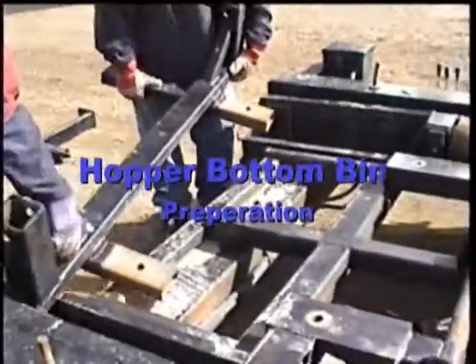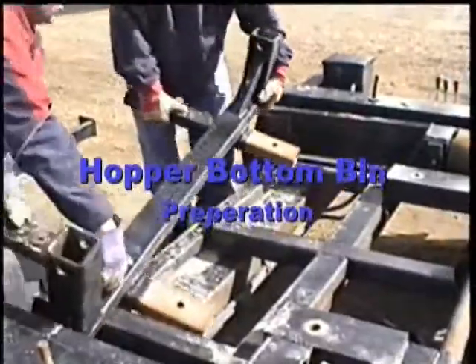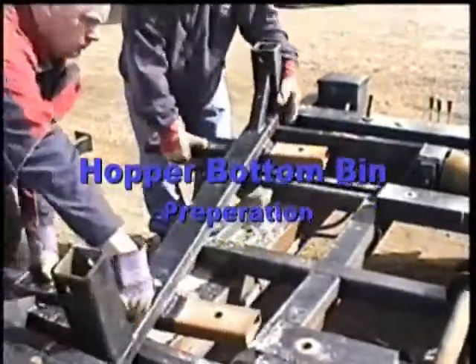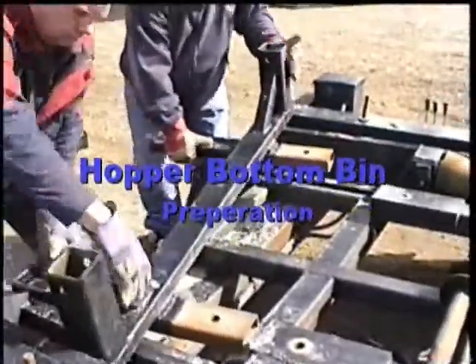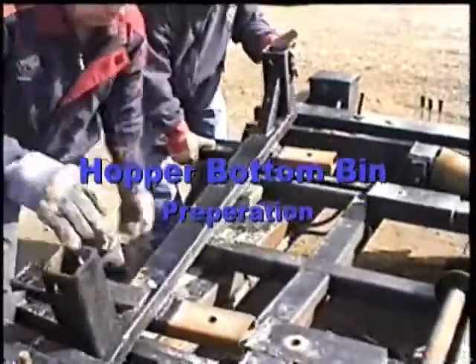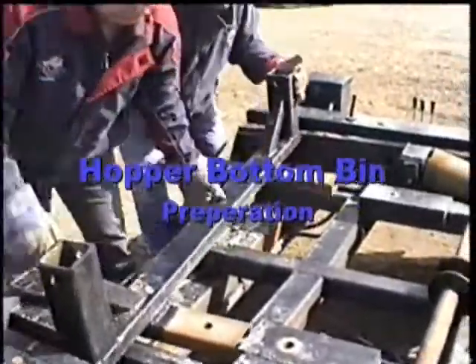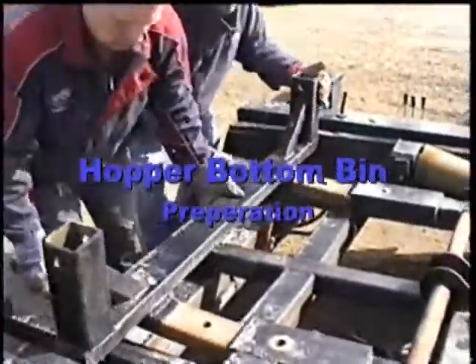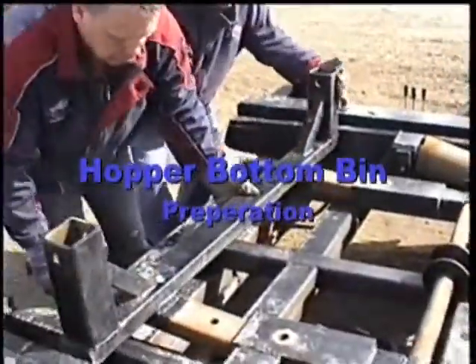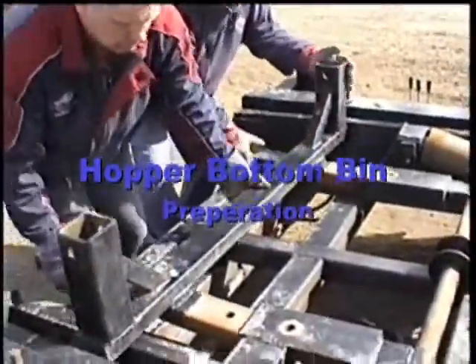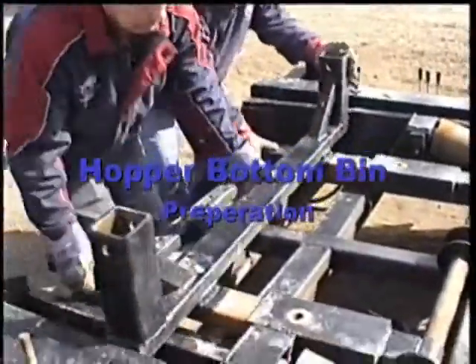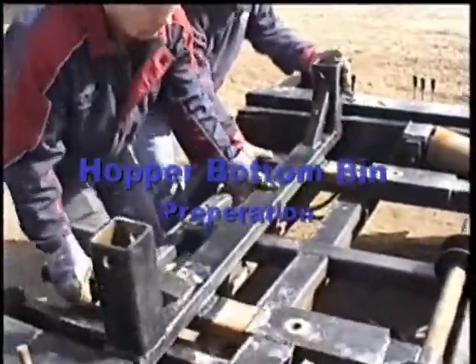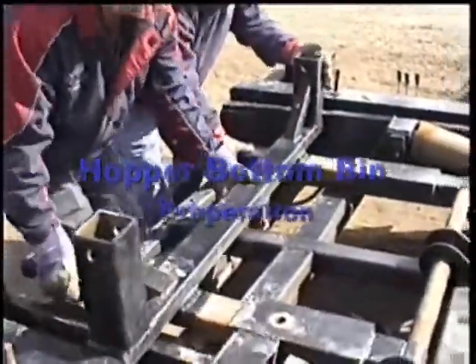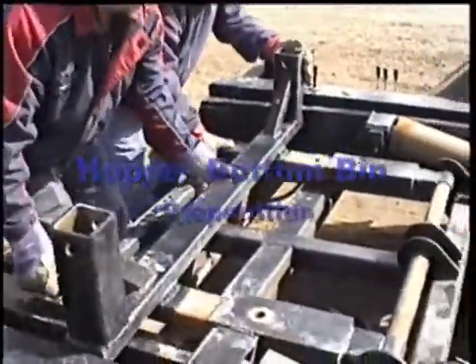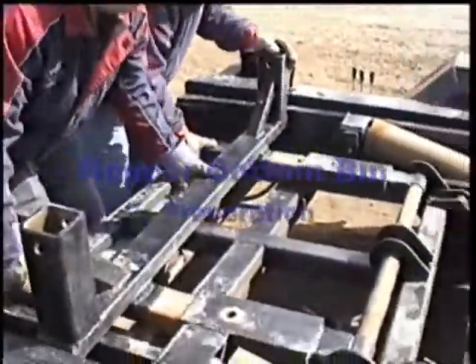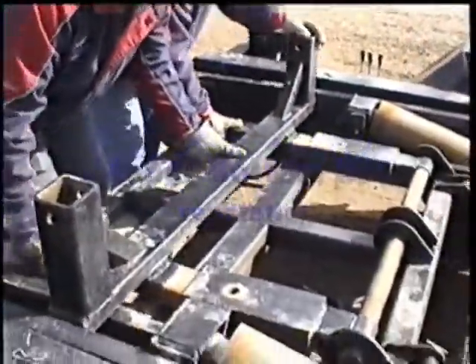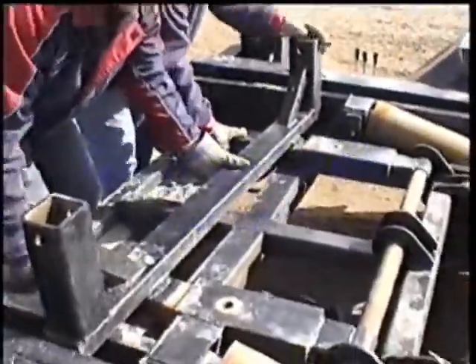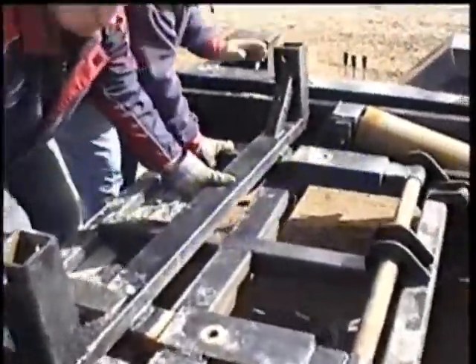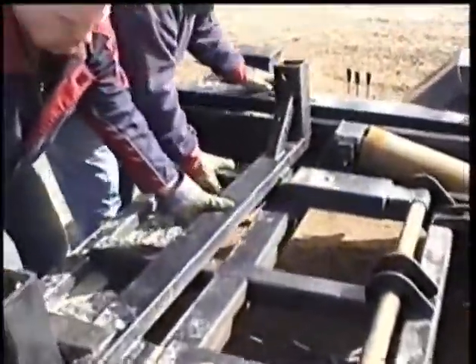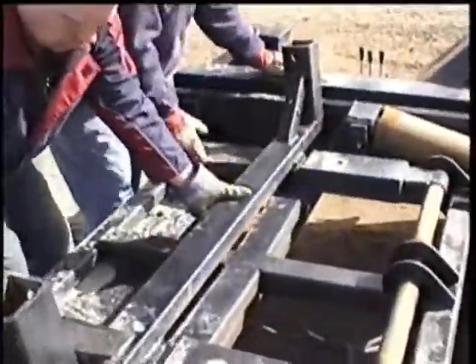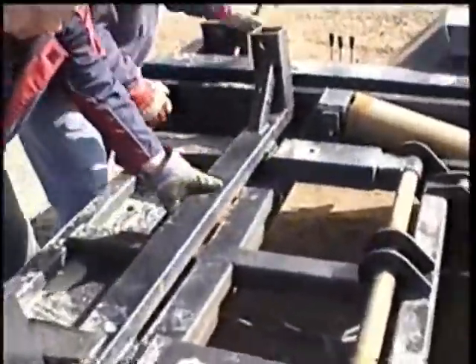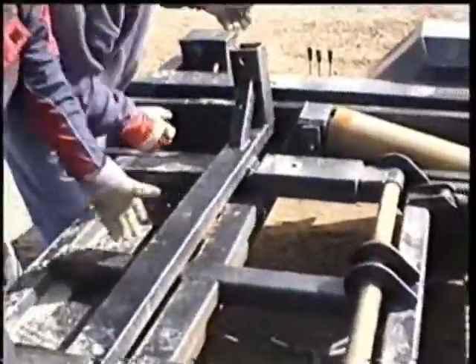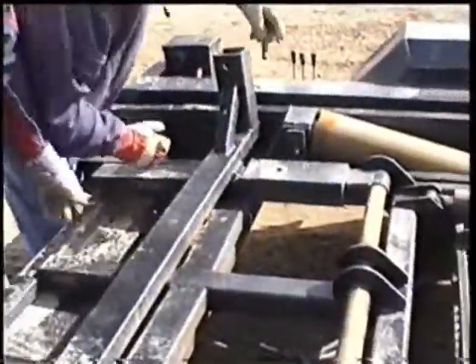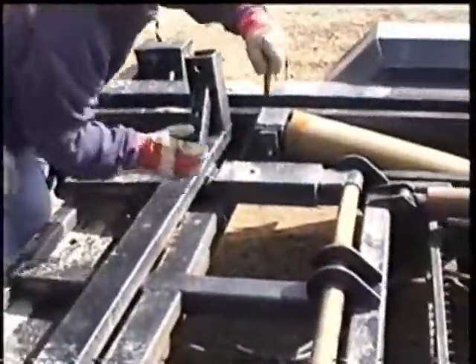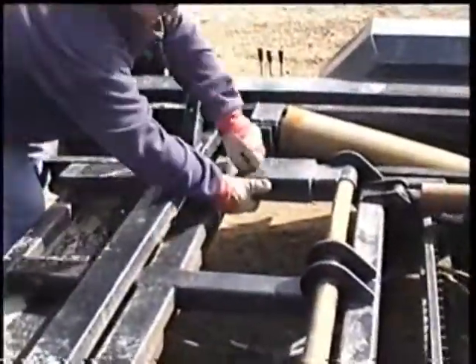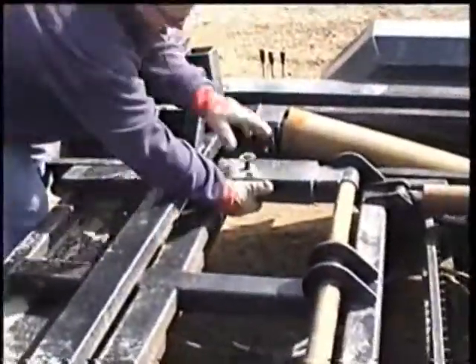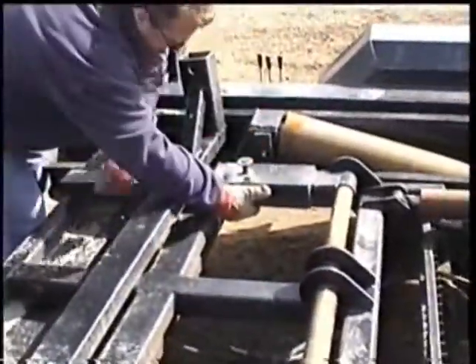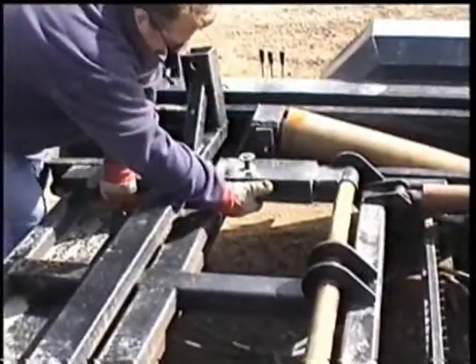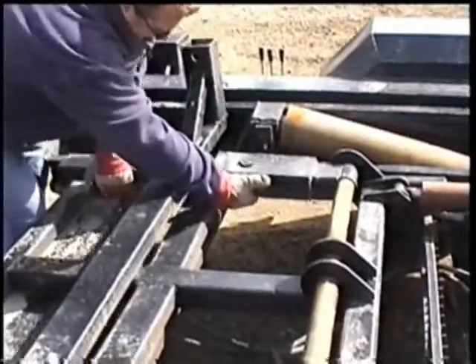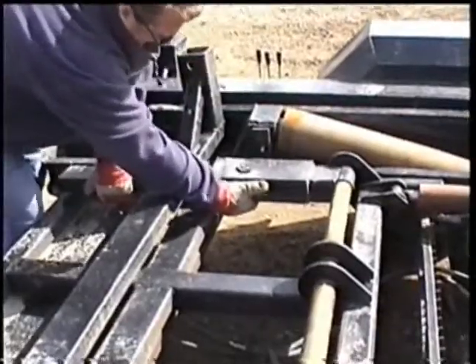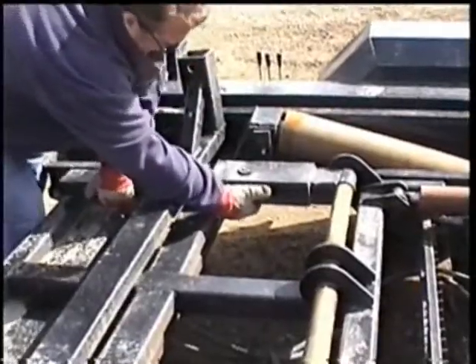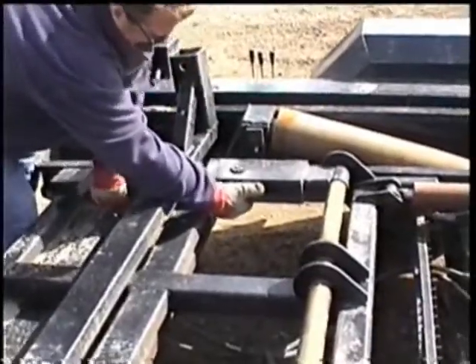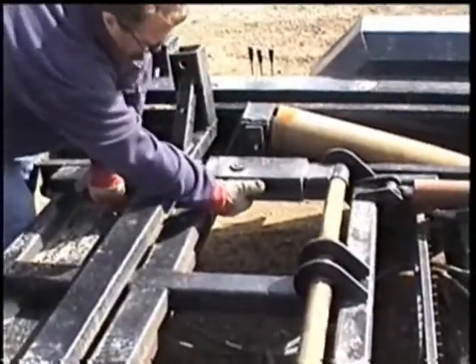Now we're going to look at the conversion of the trailer when we're moving to a hopper bottom with legs.